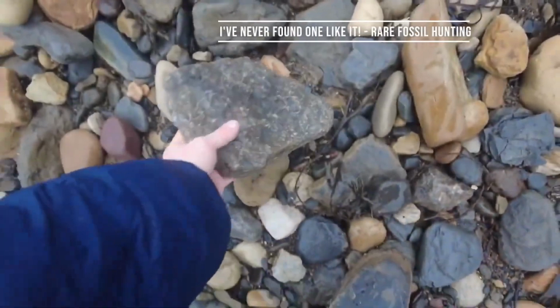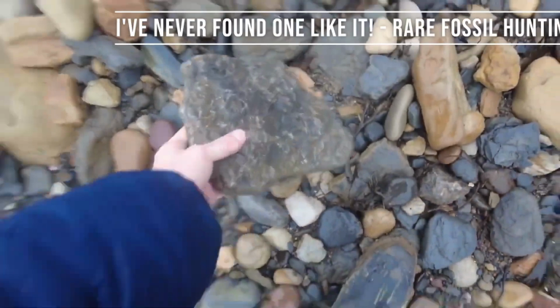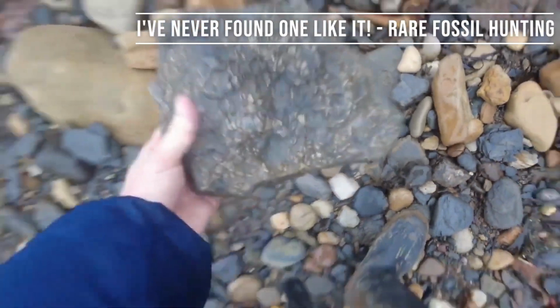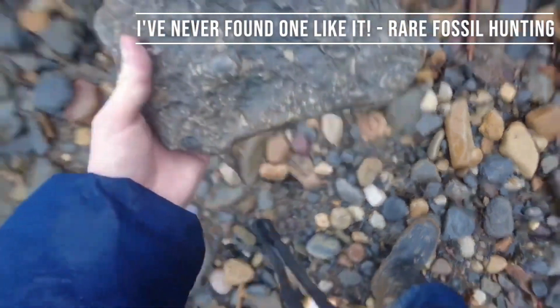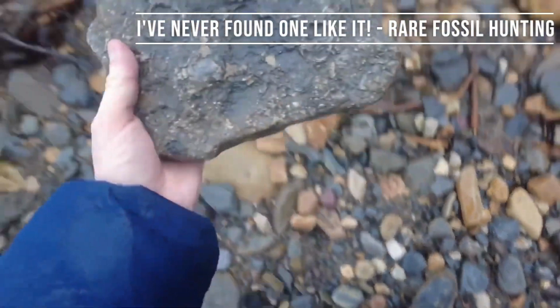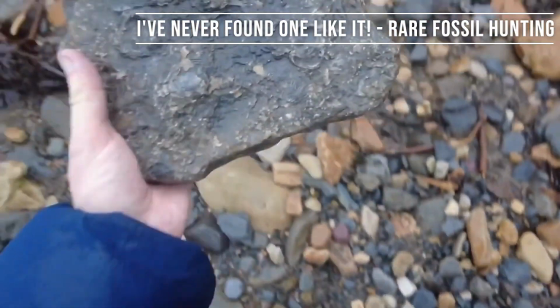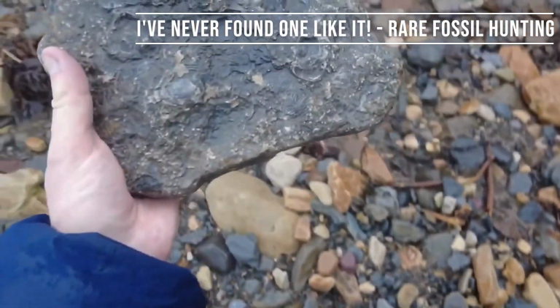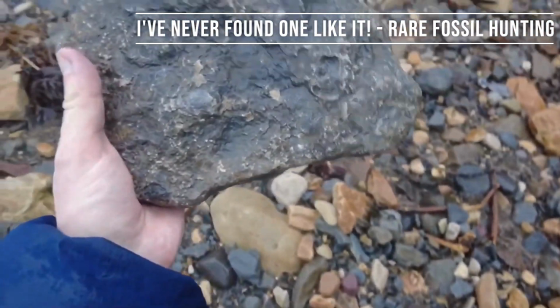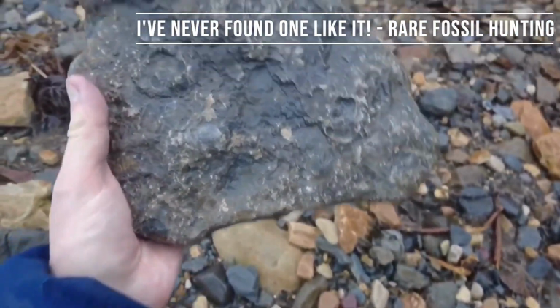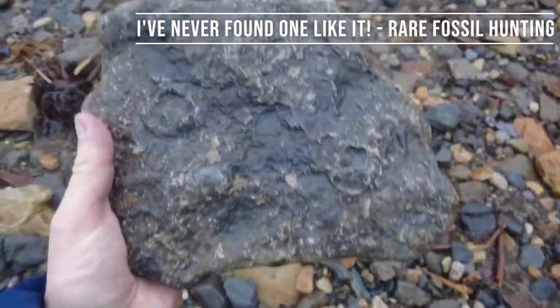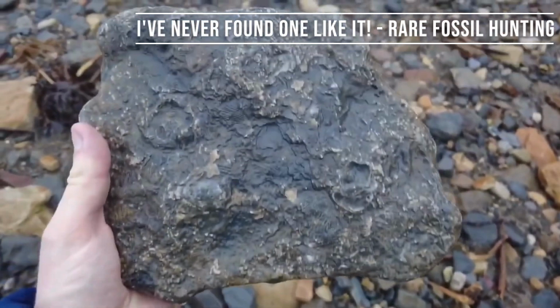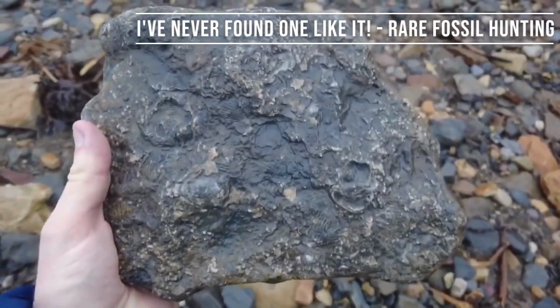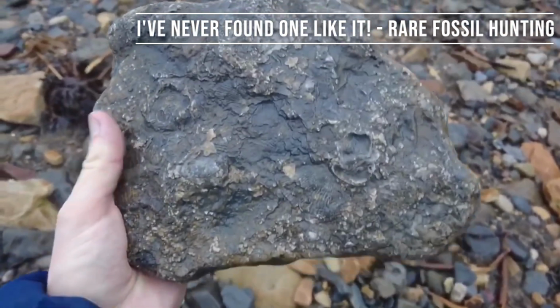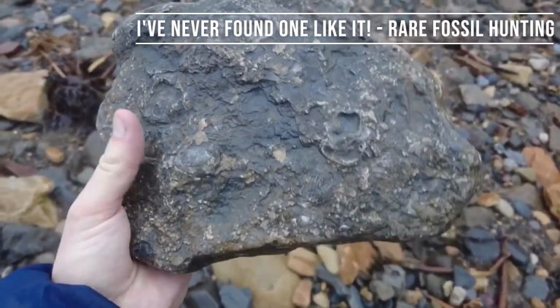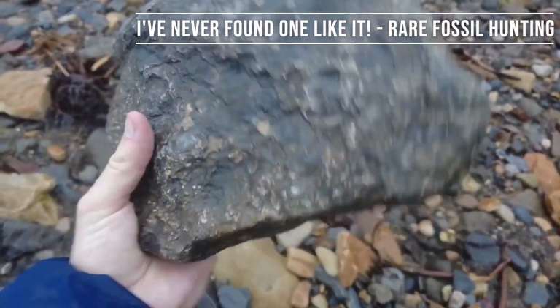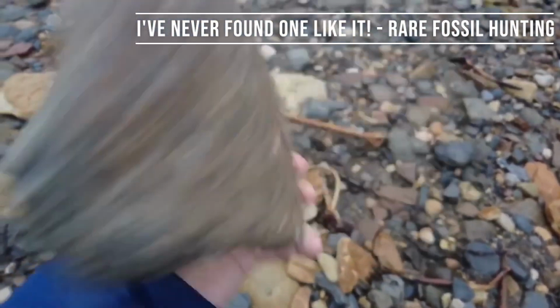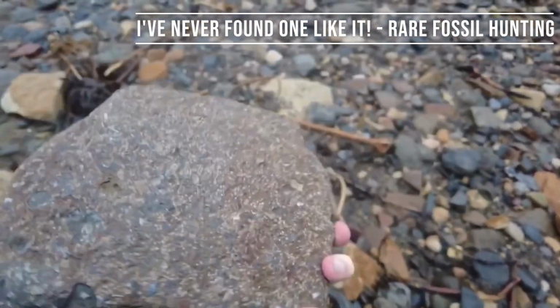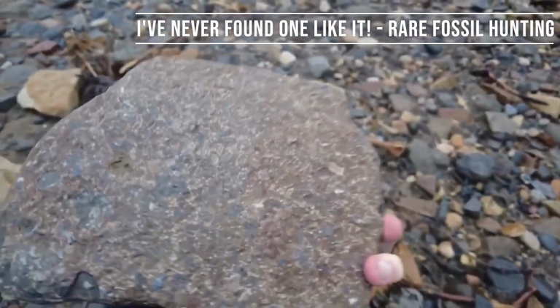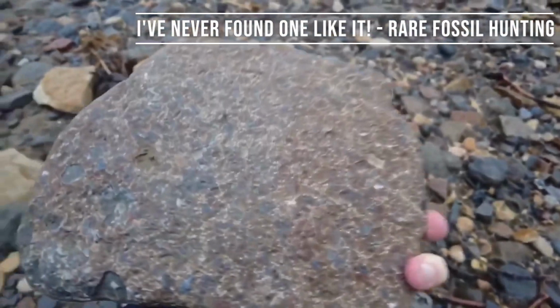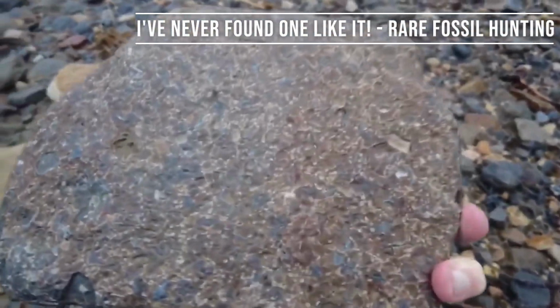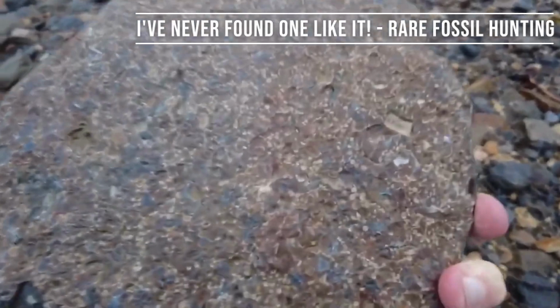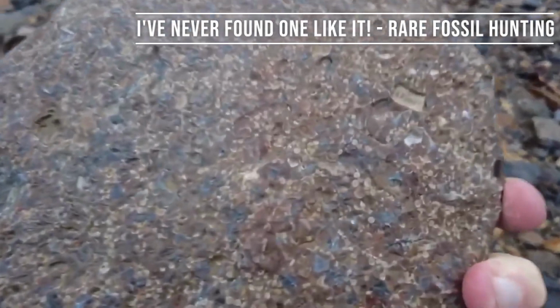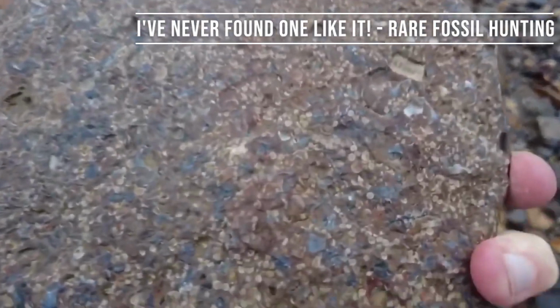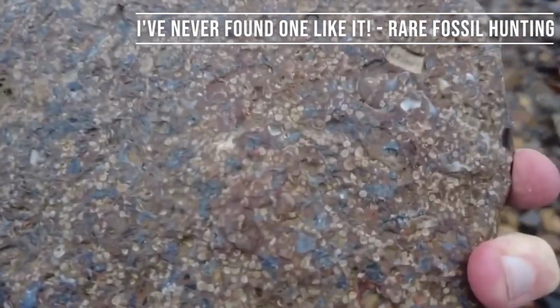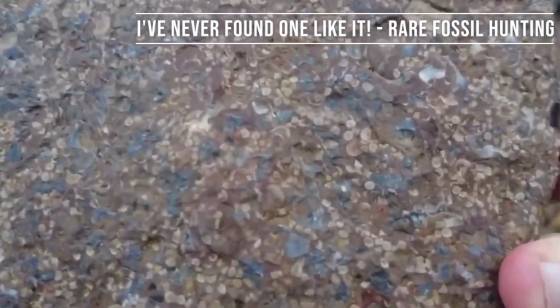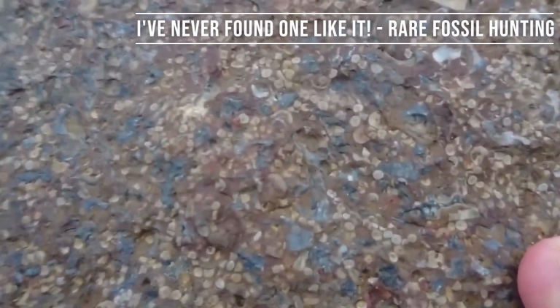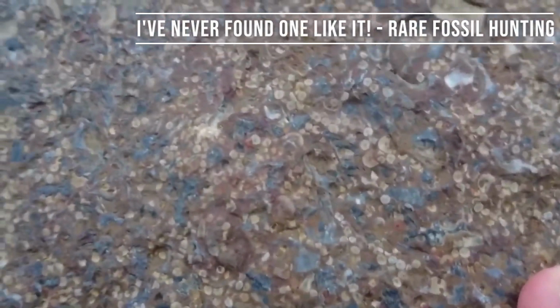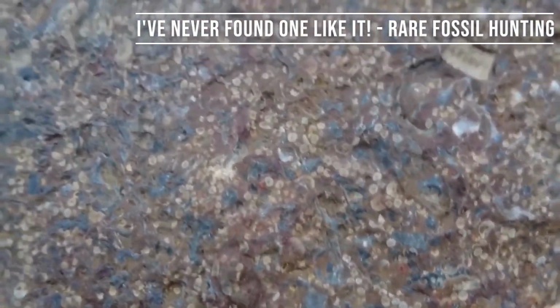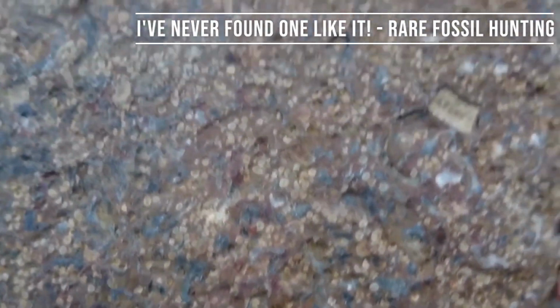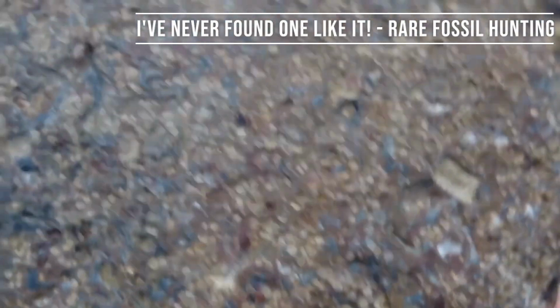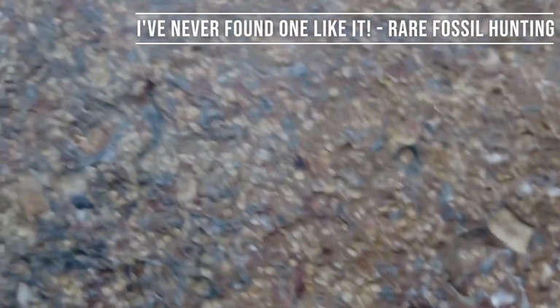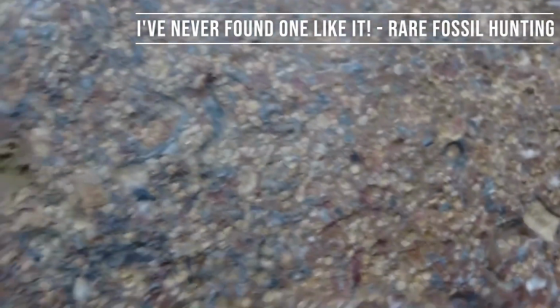Crinoid, or crinoid. You can see the starlight shapes absolutely covering the rock.